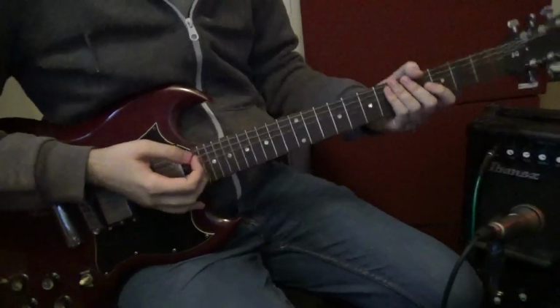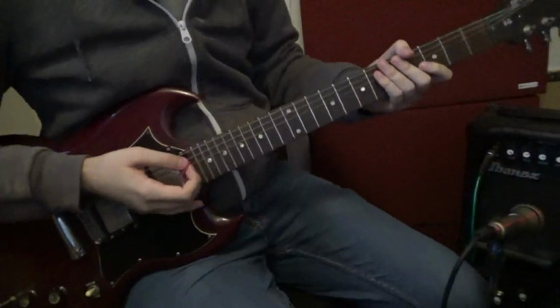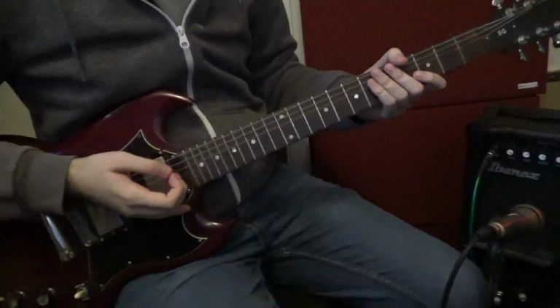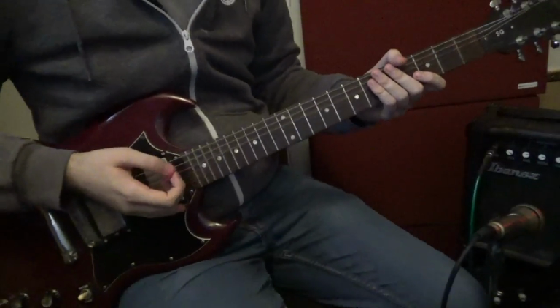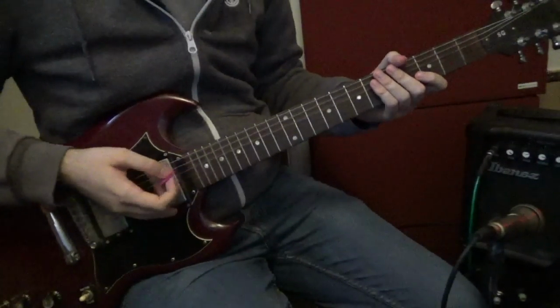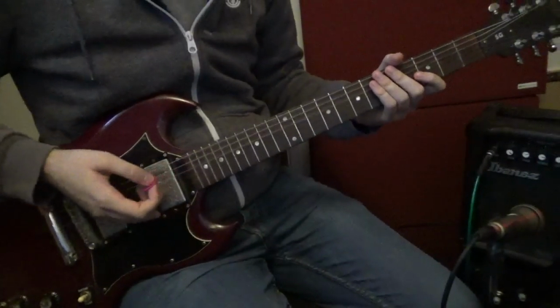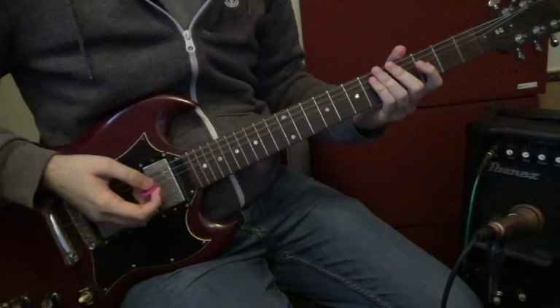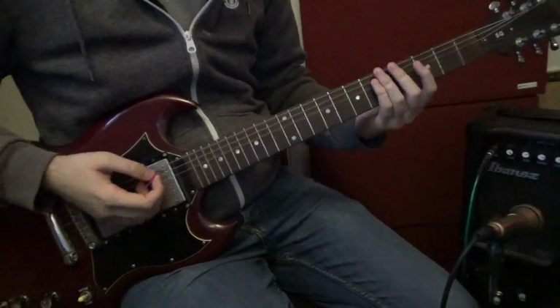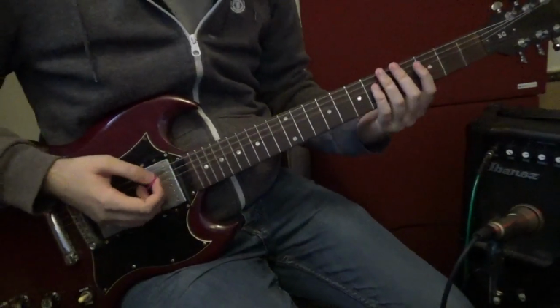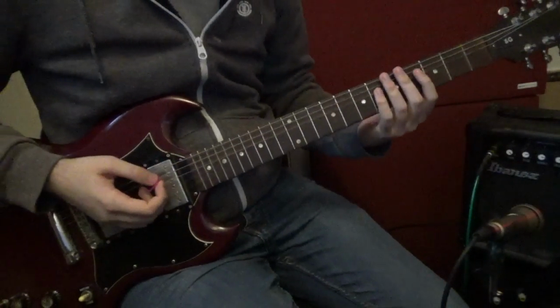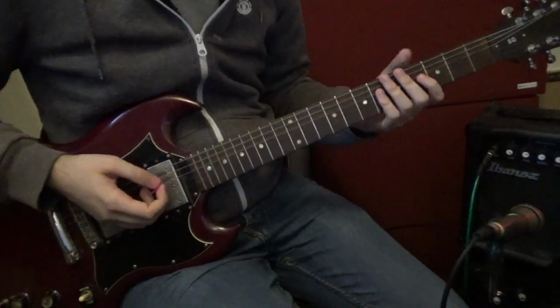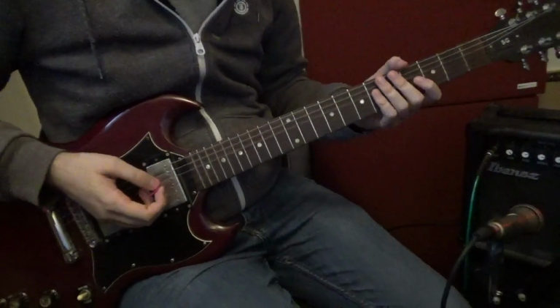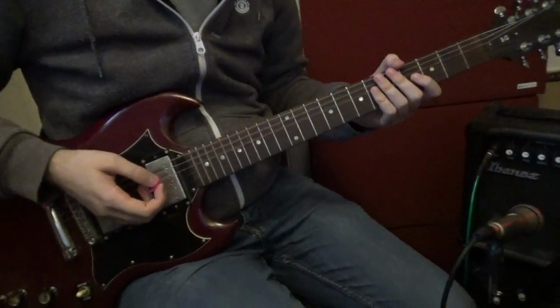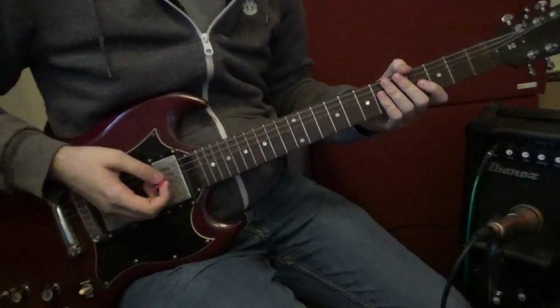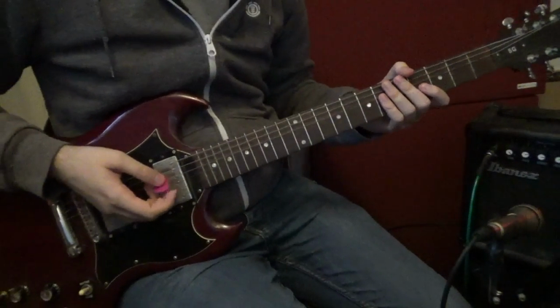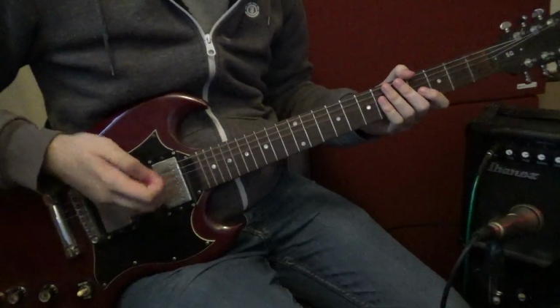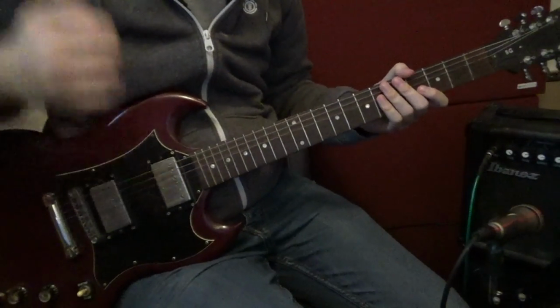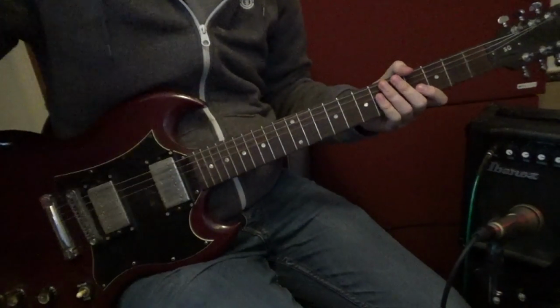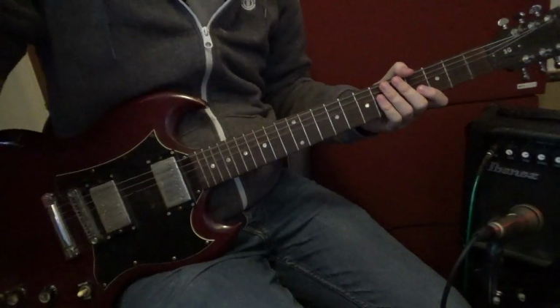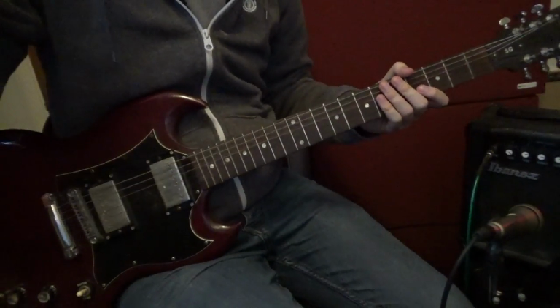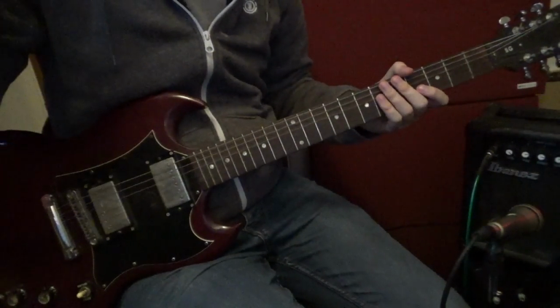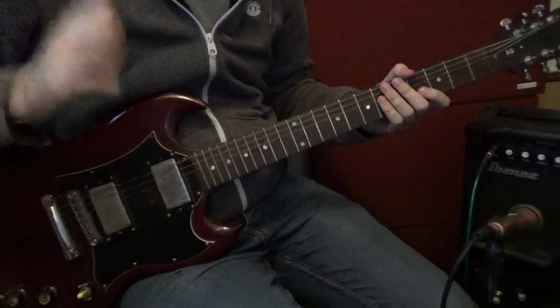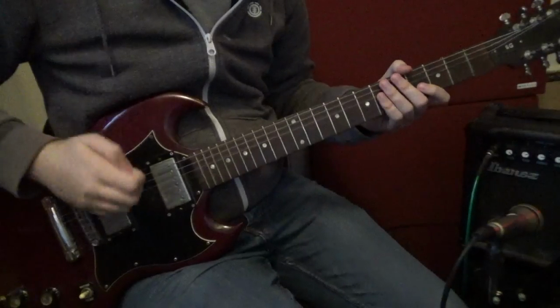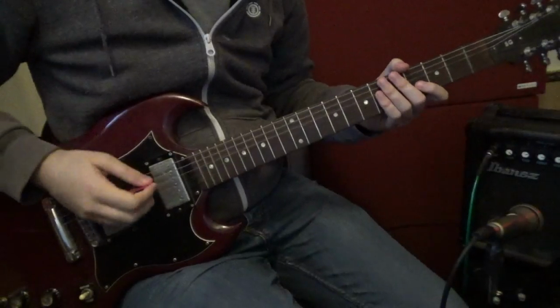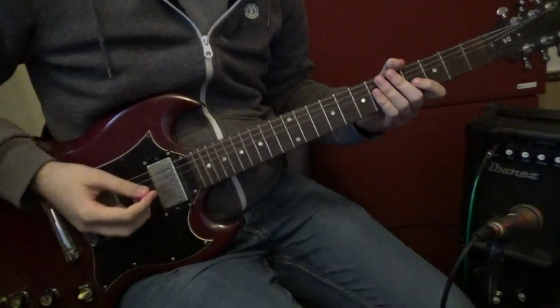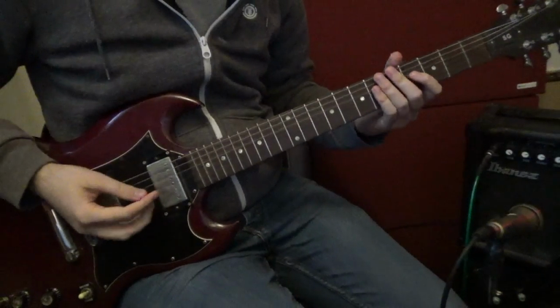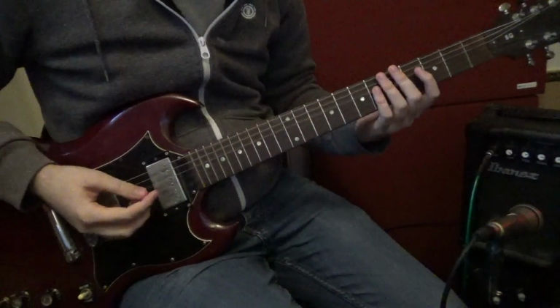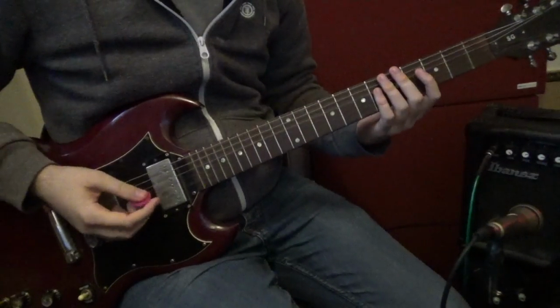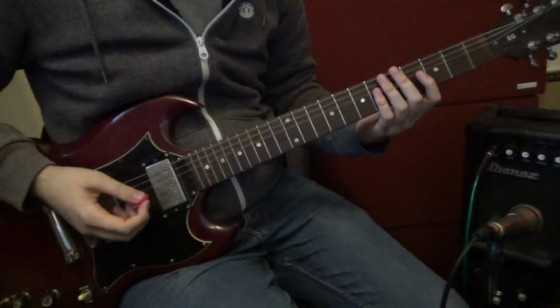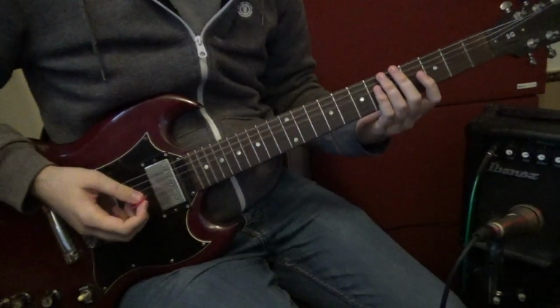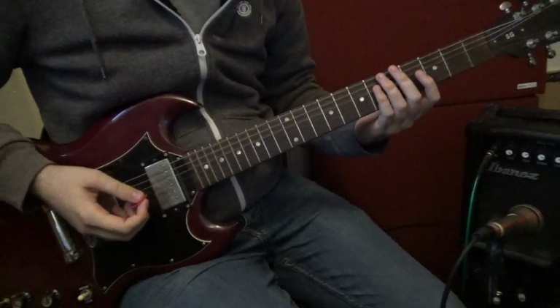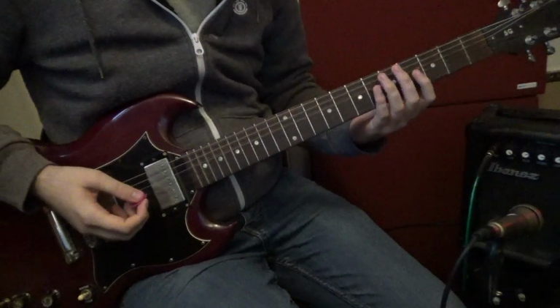Hey guys, so this is my review of the Gibson SG. It's a pretty famous guitar, probably known for being one of the best guitars ever made.